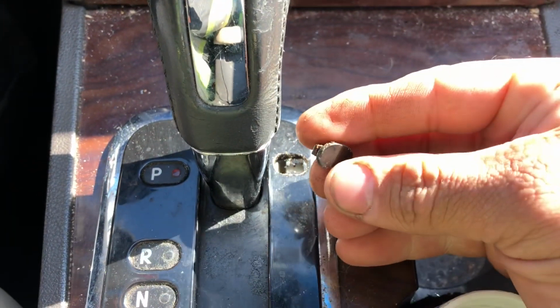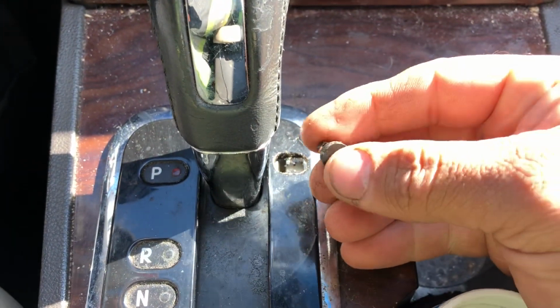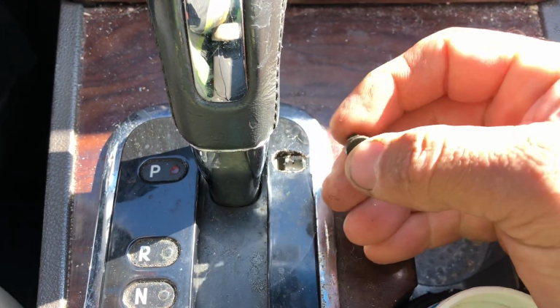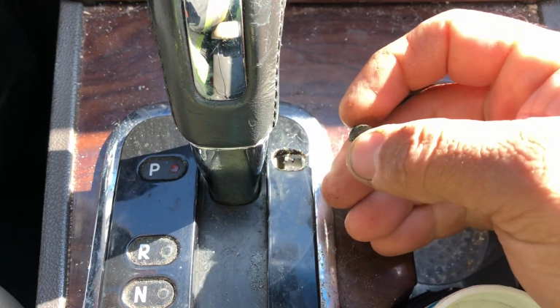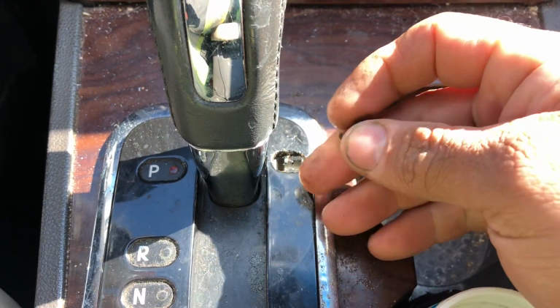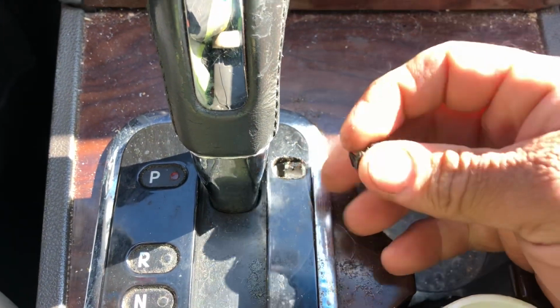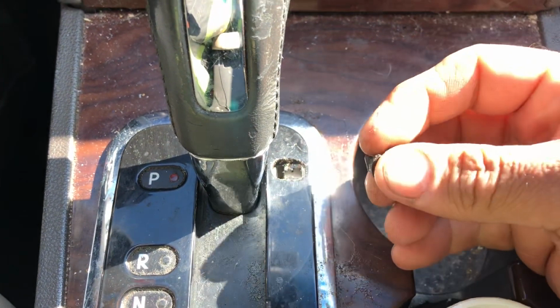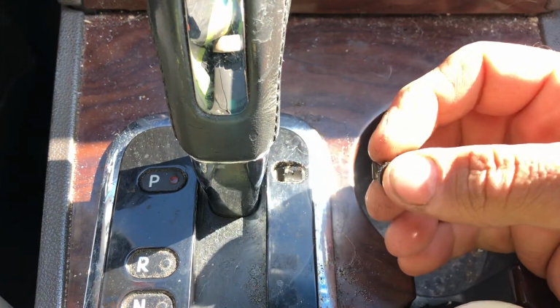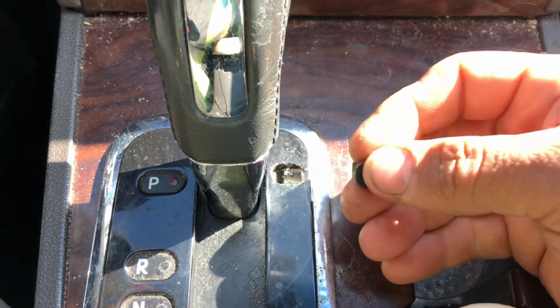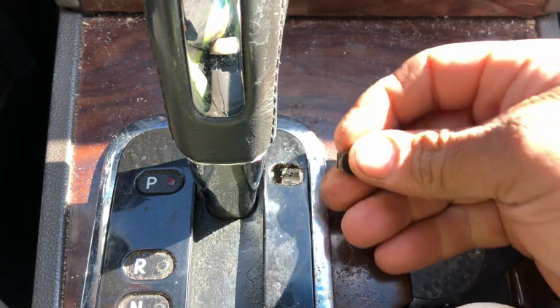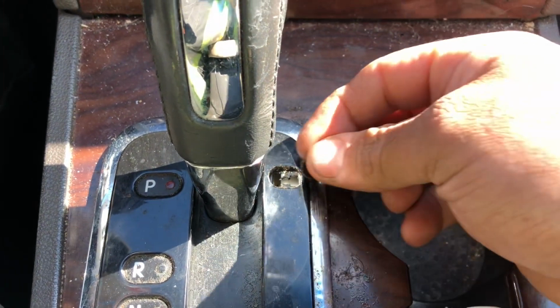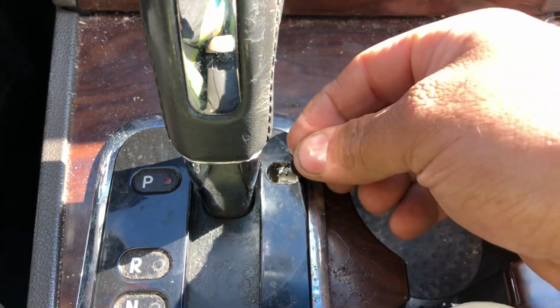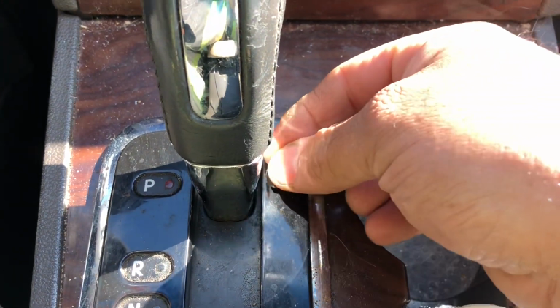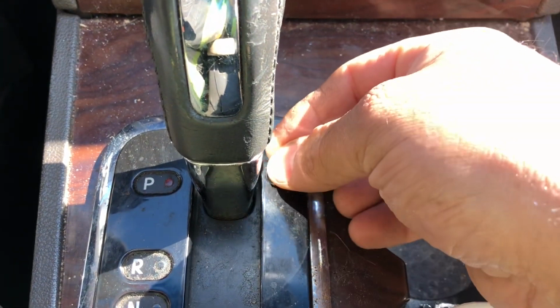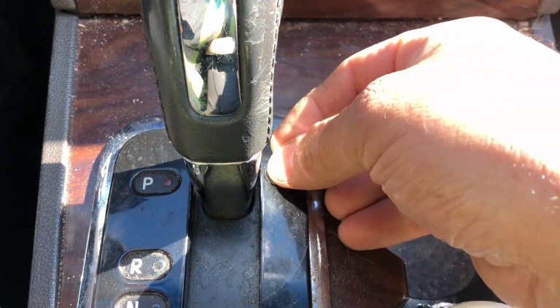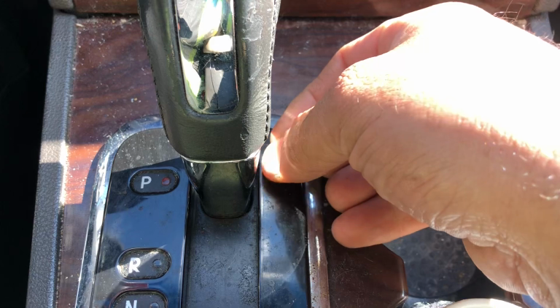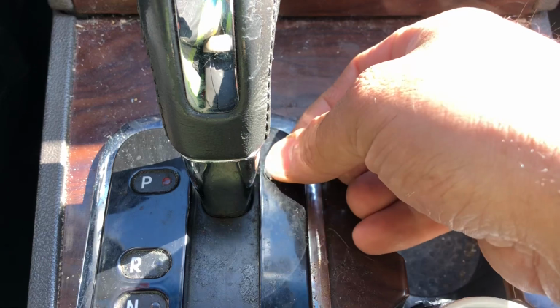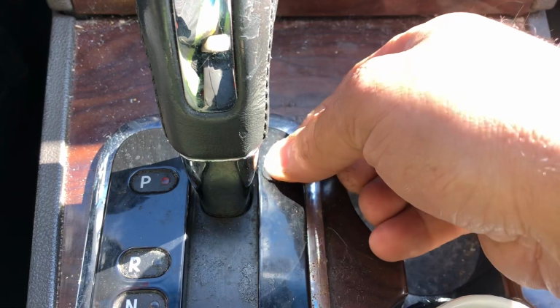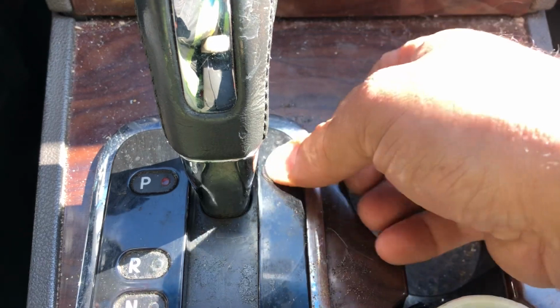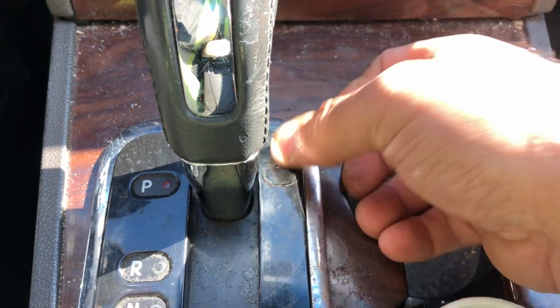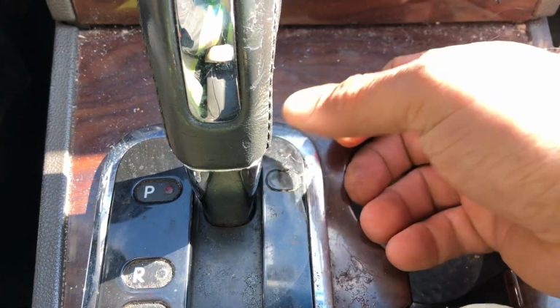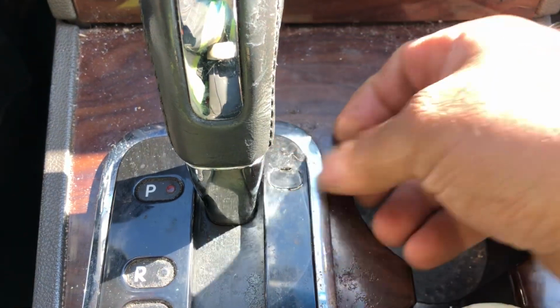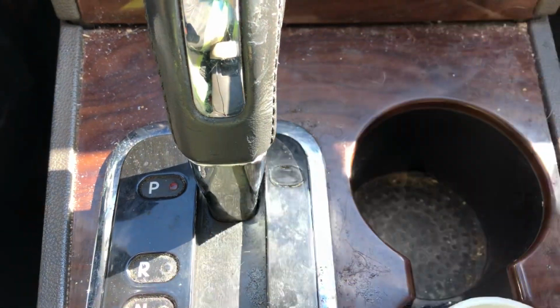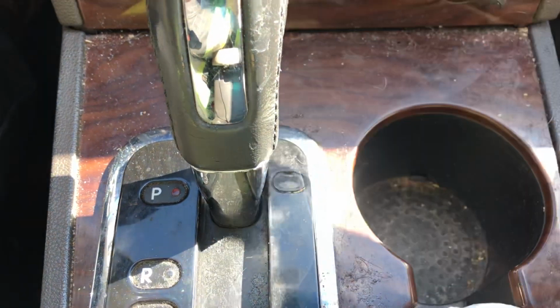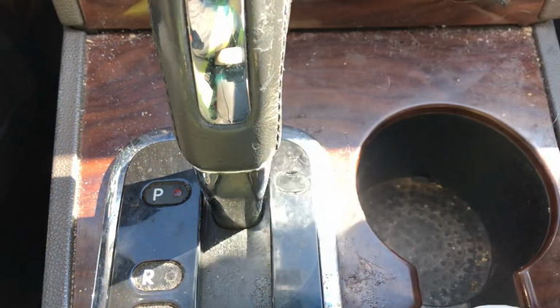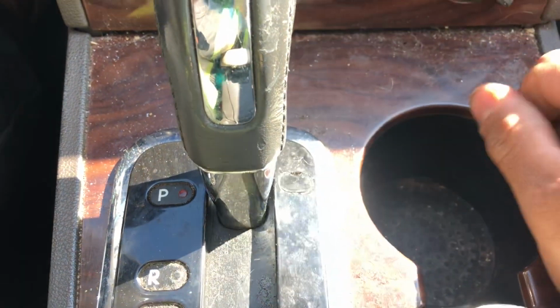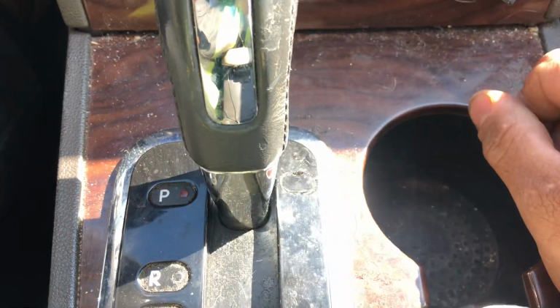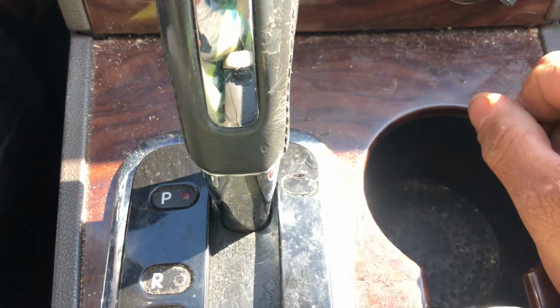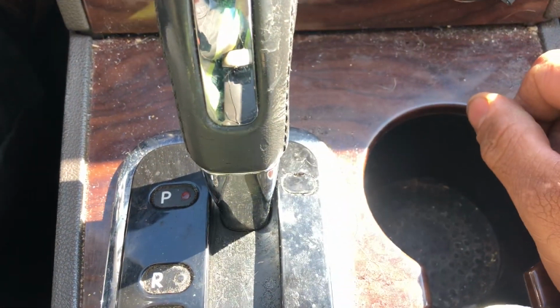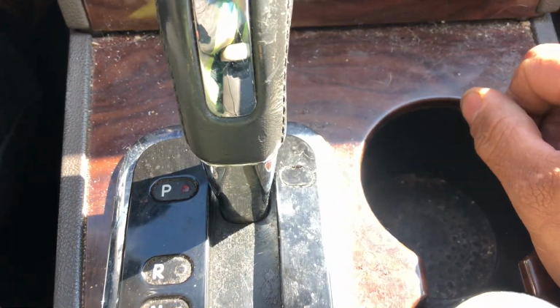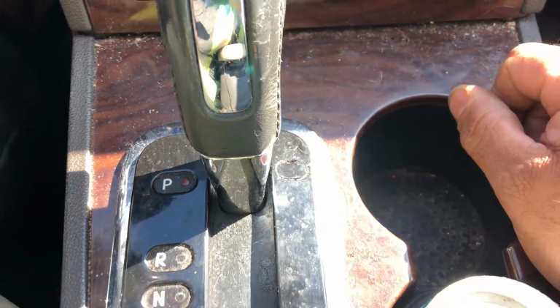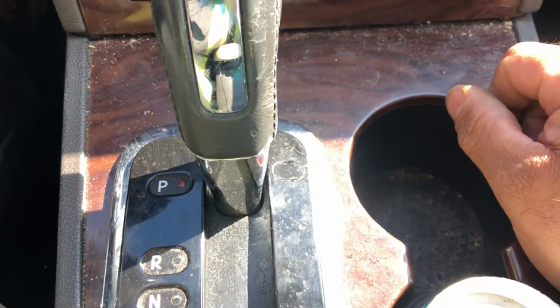Then just put the button back the way that you took it out. And that's it!